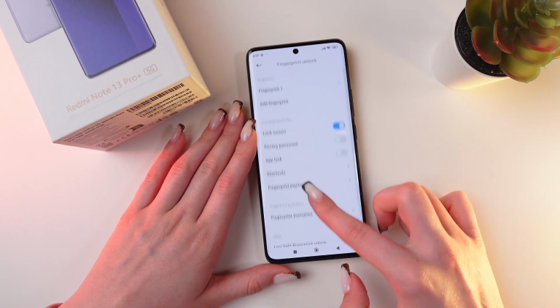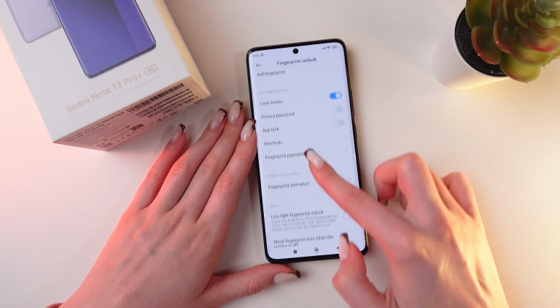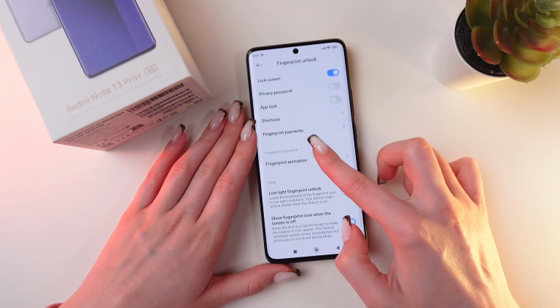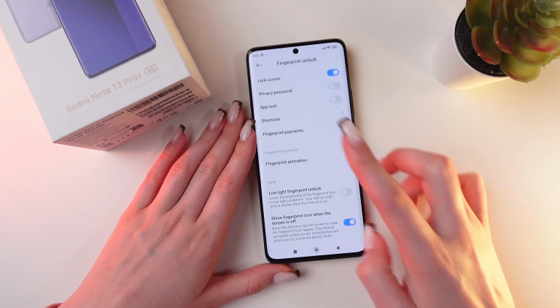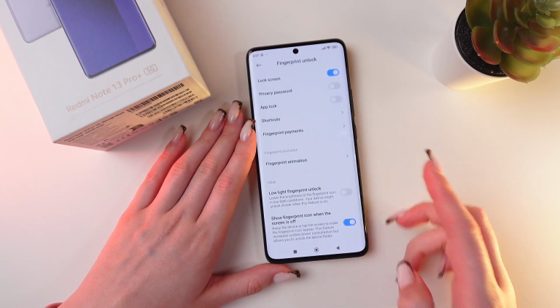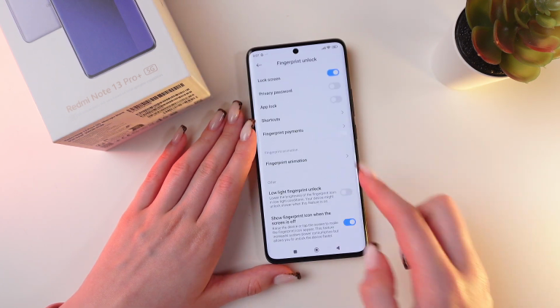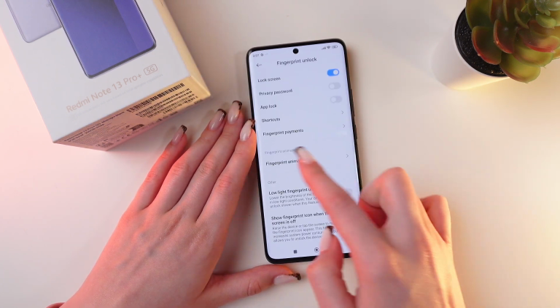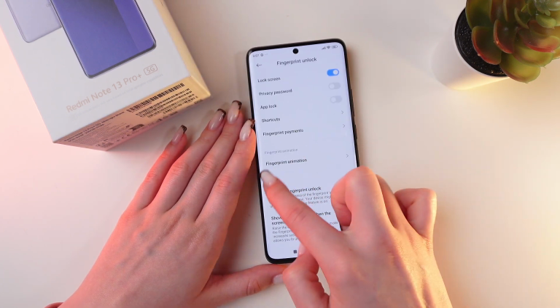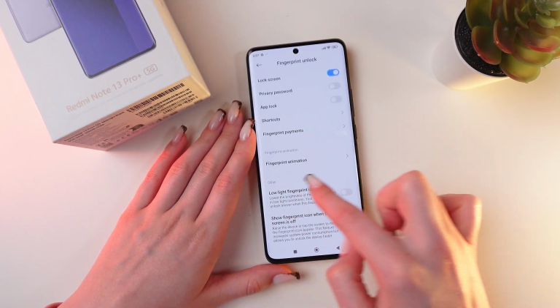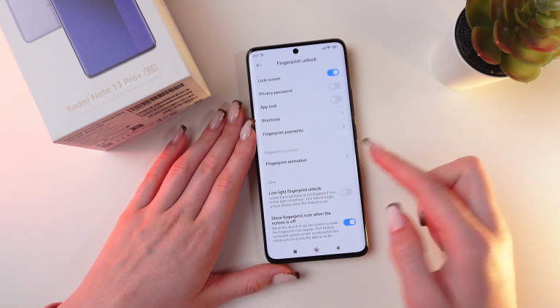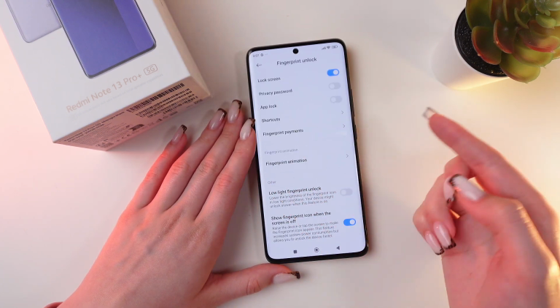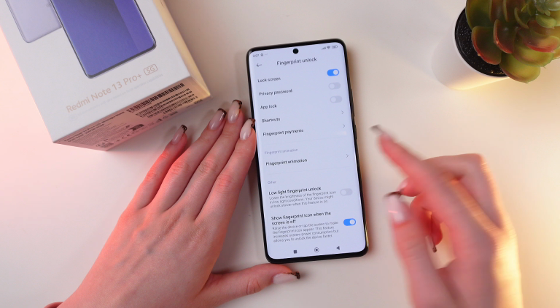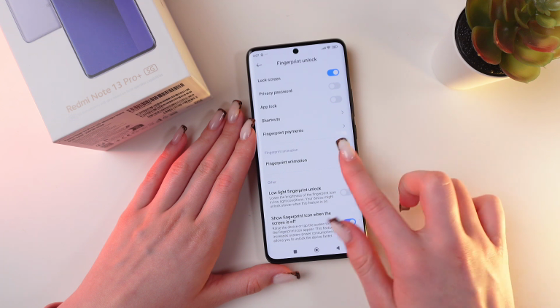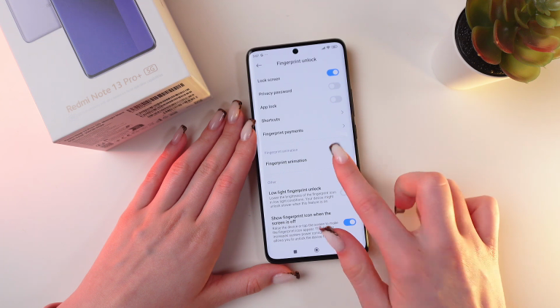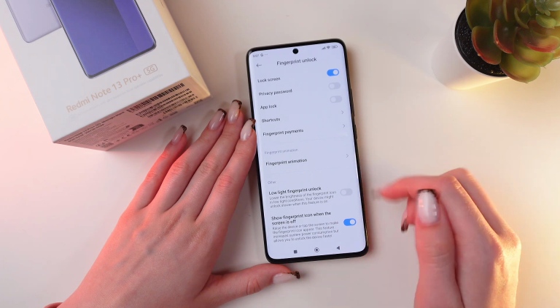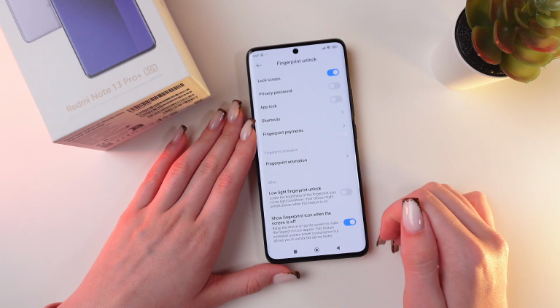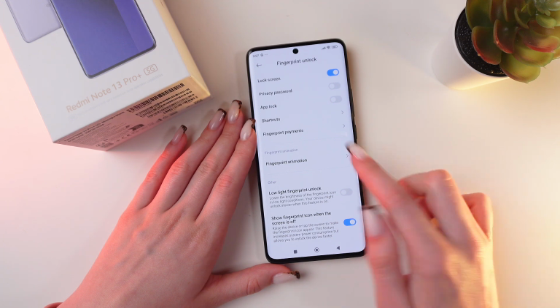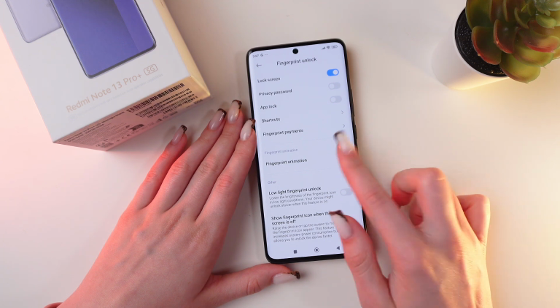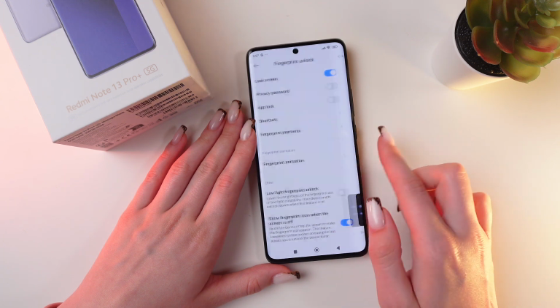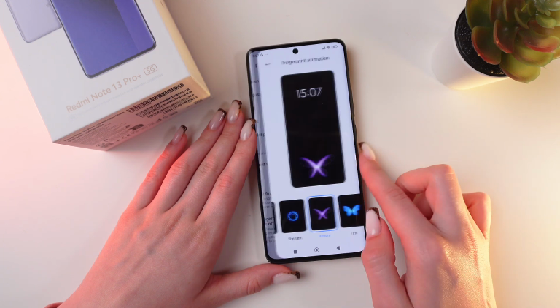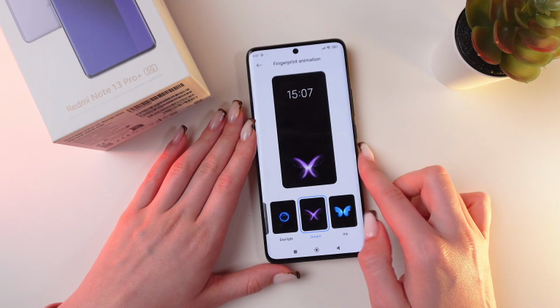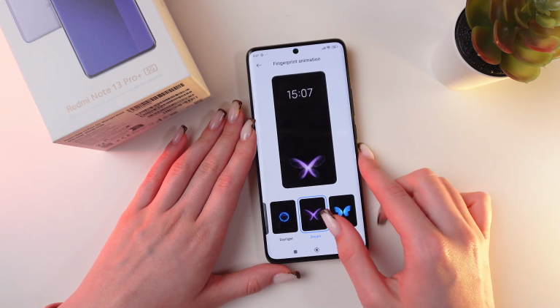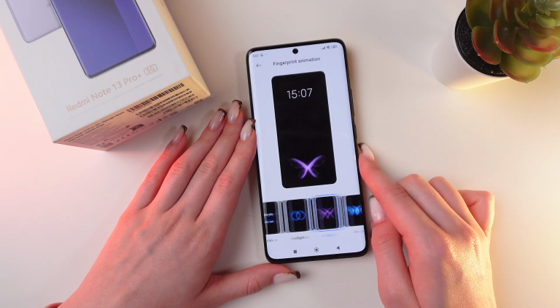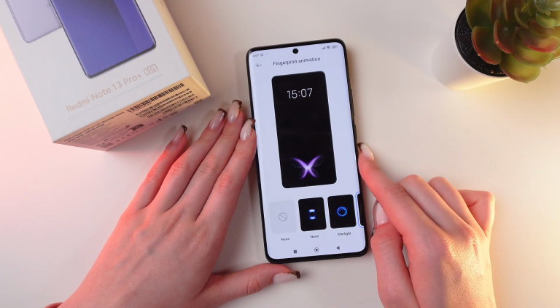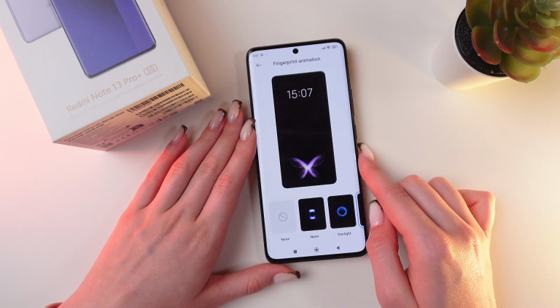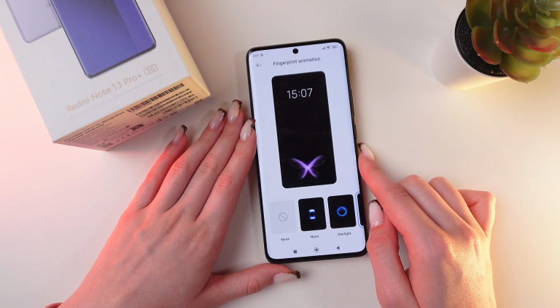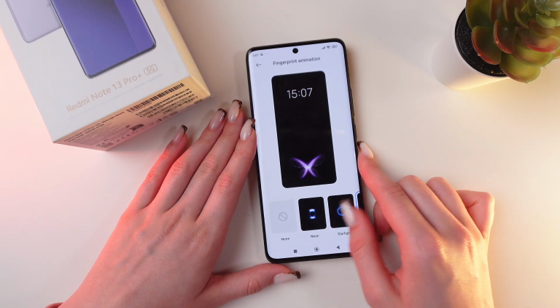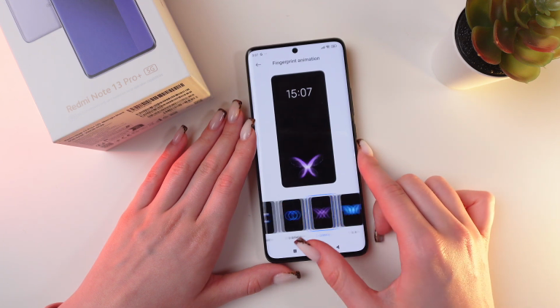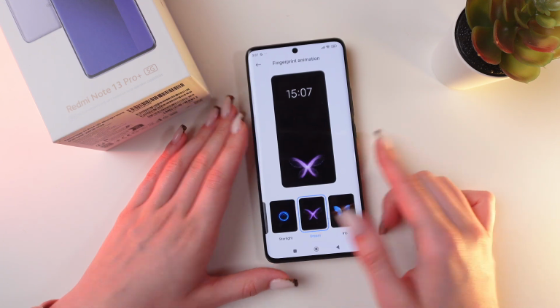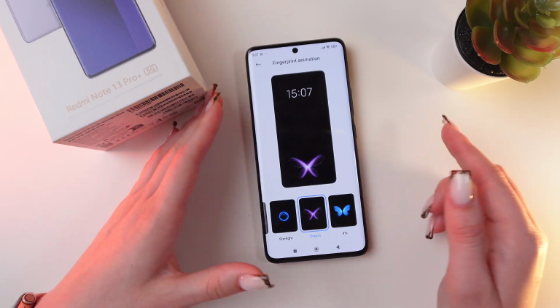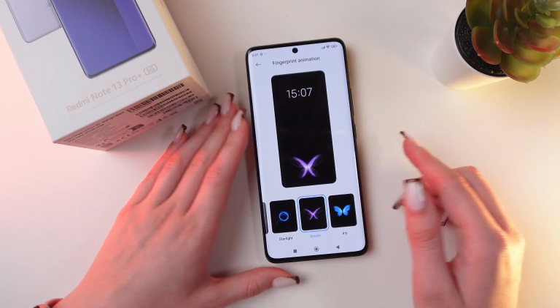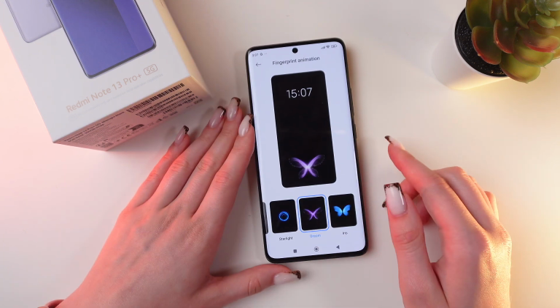And you can see this tab: Fingerprint Animation. Click it and you'll see five options.